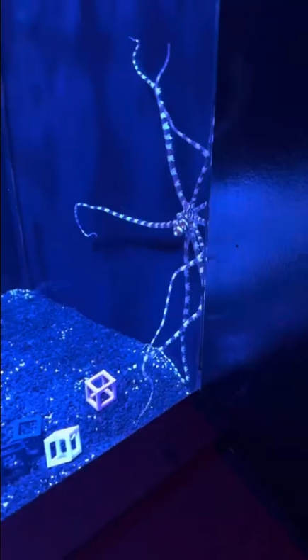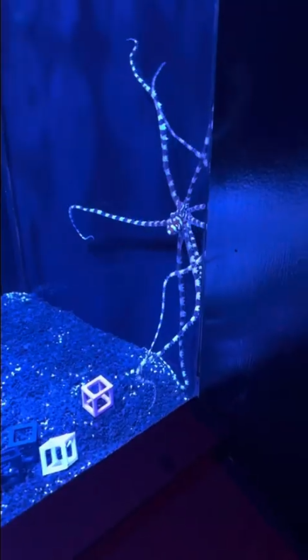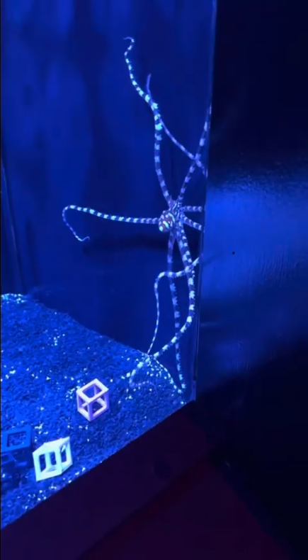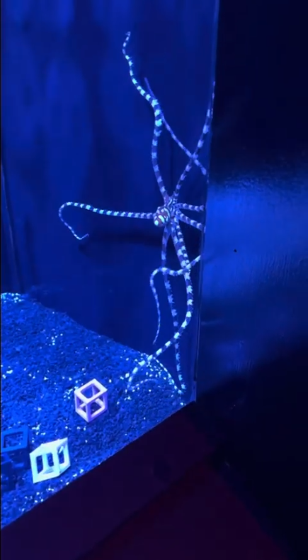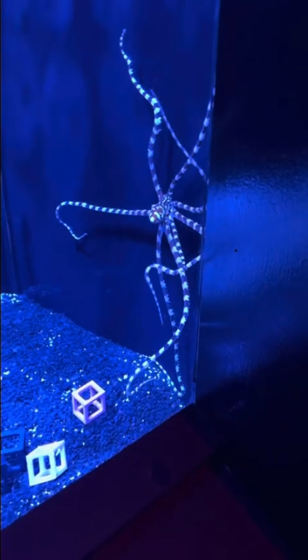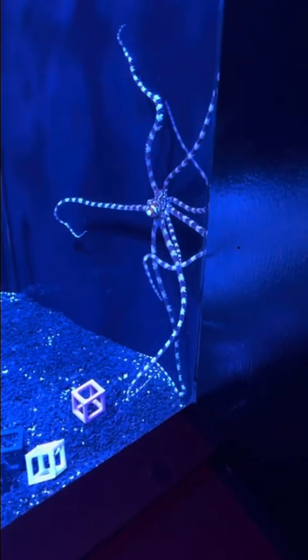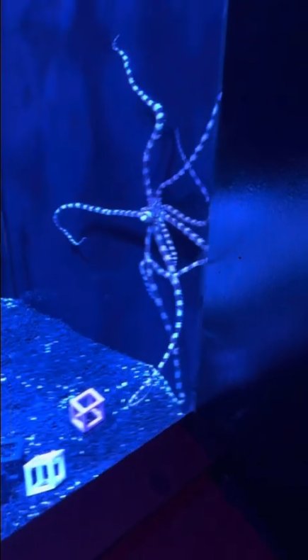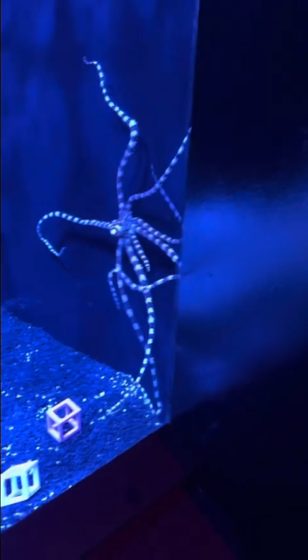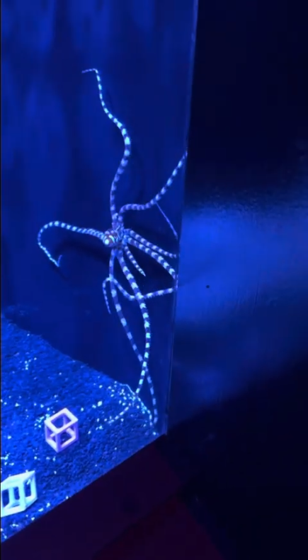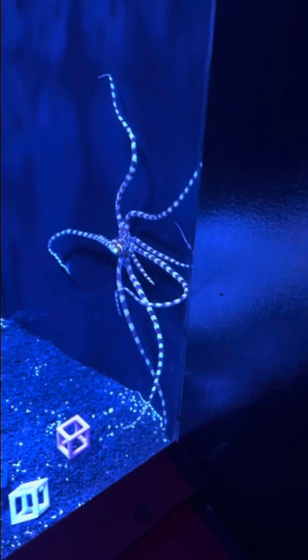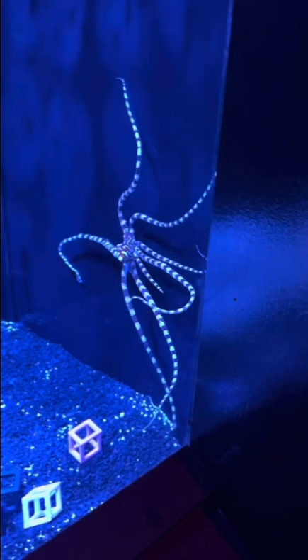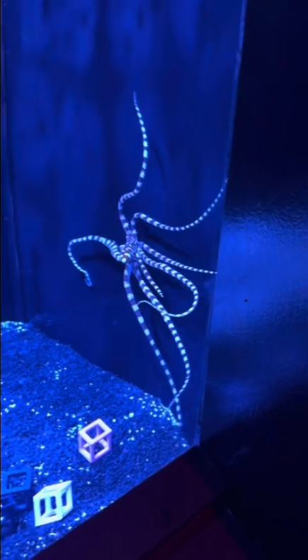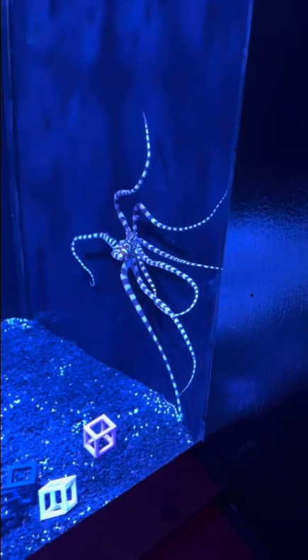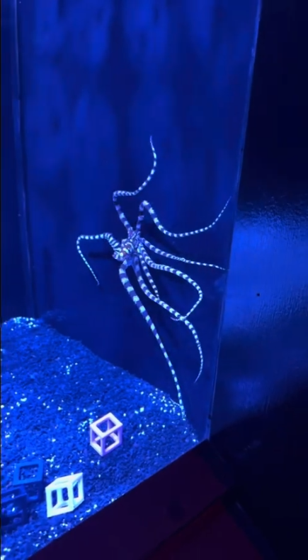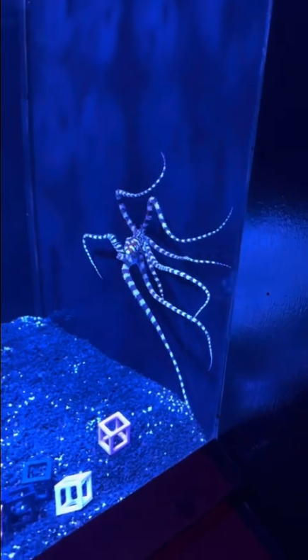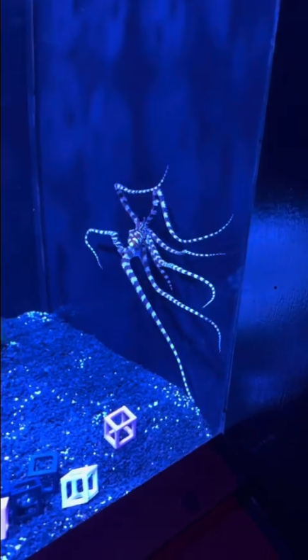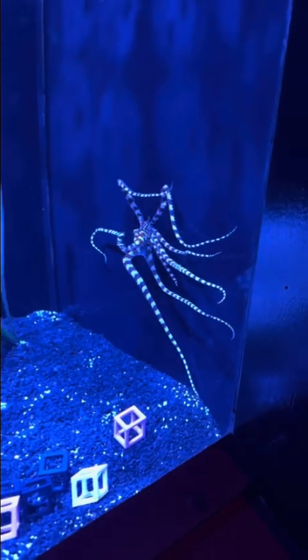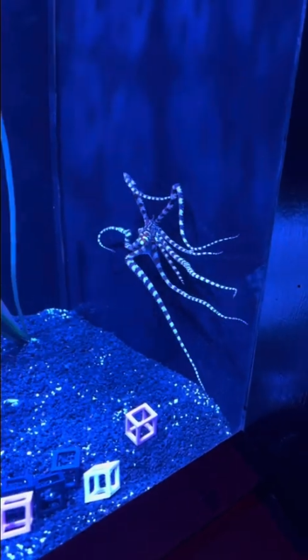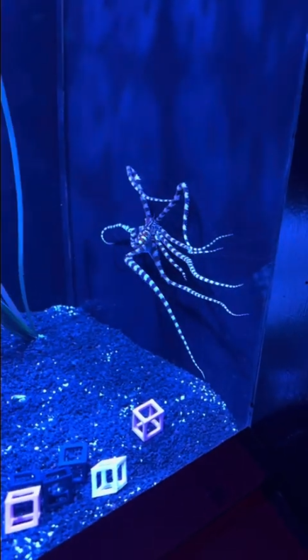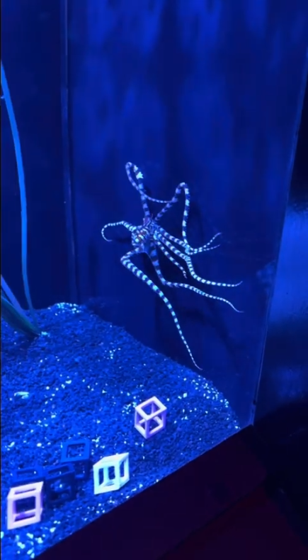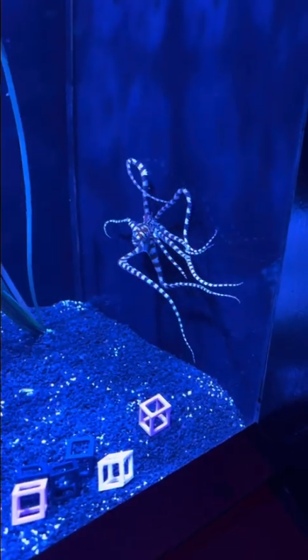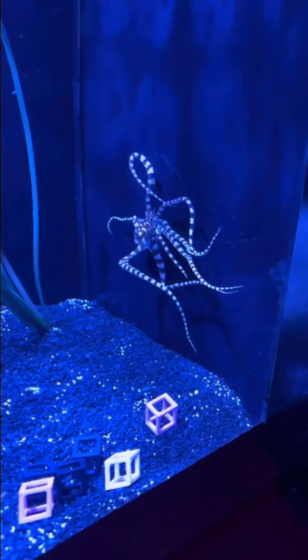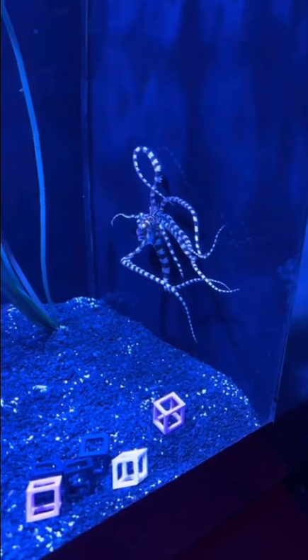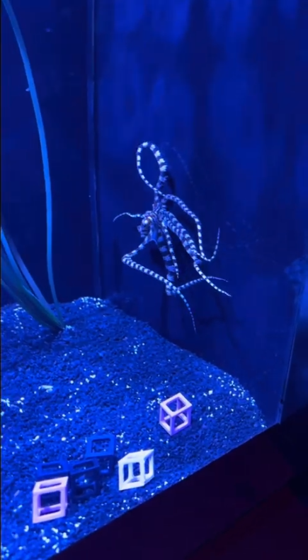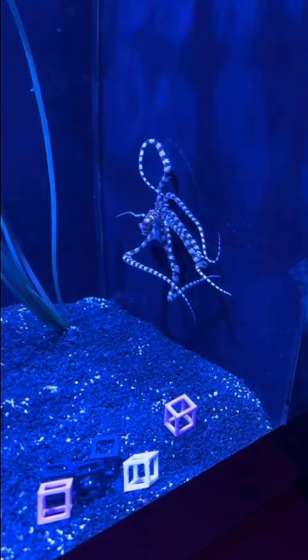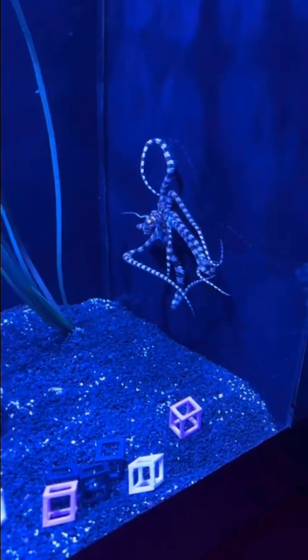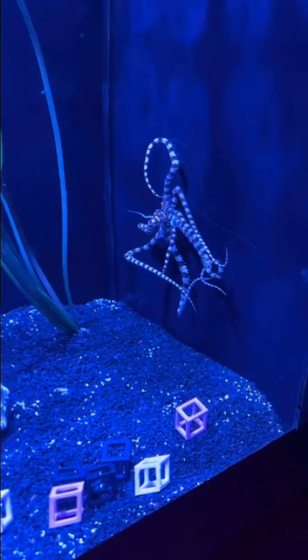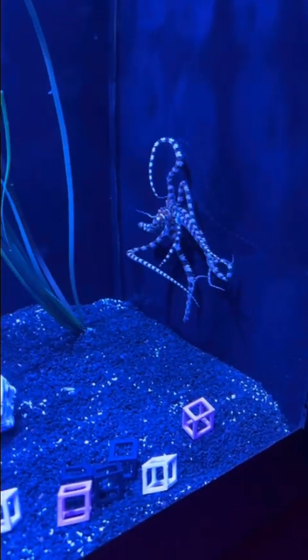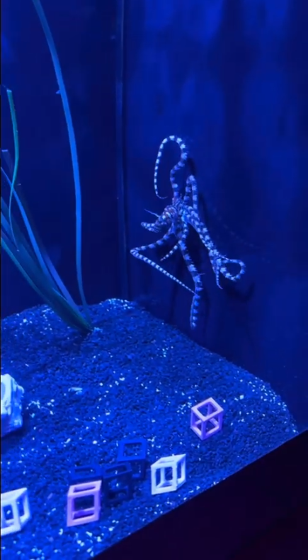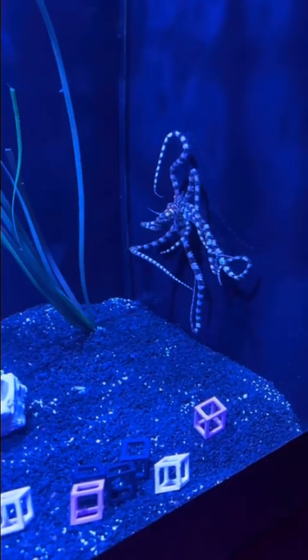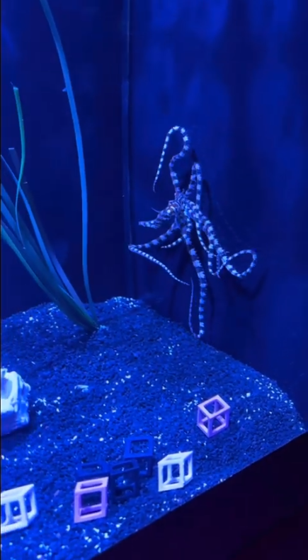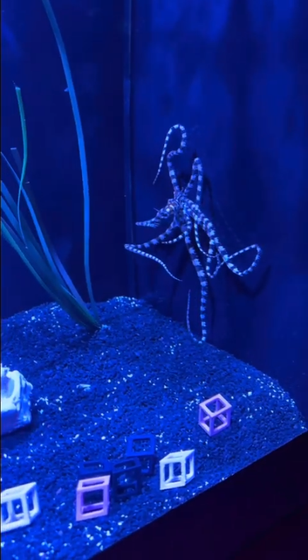This is a wonderpus, a type of octopus that does wondrous things. Get it? Wonder?